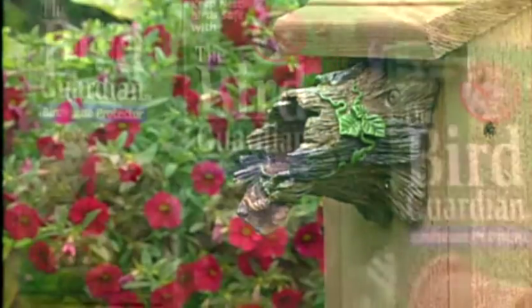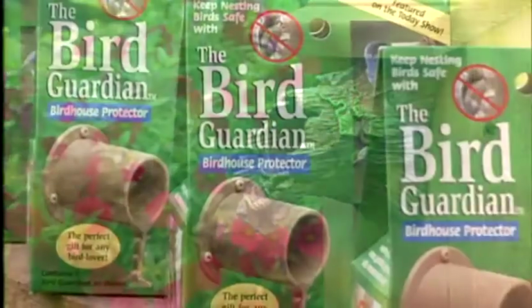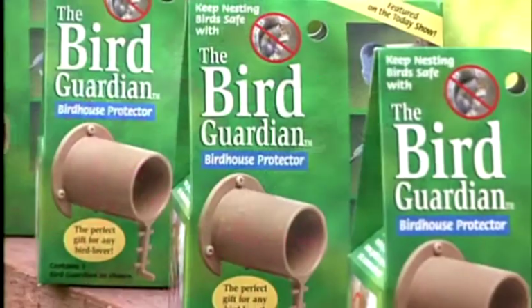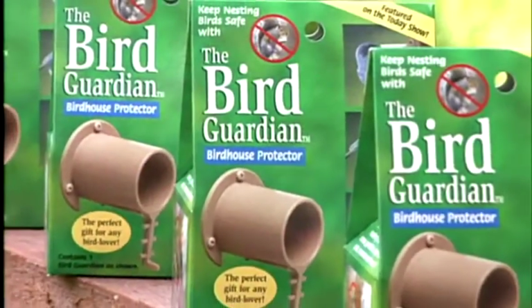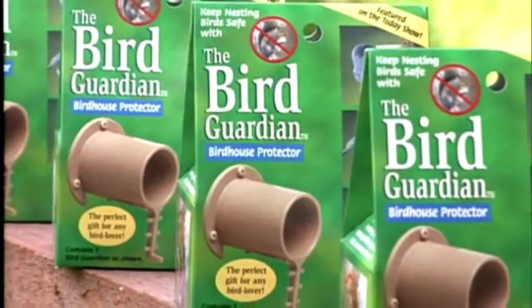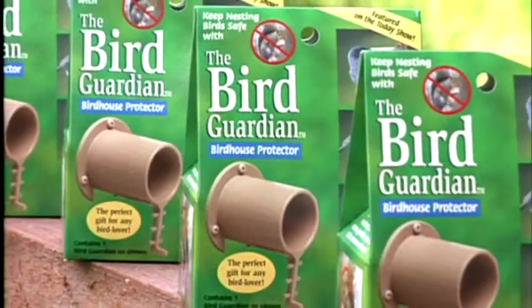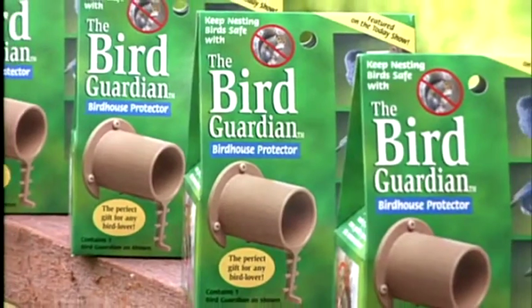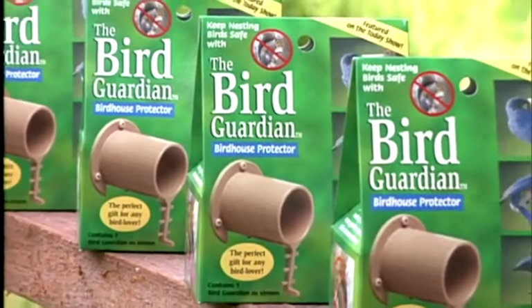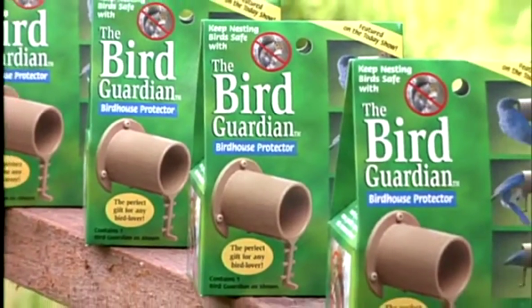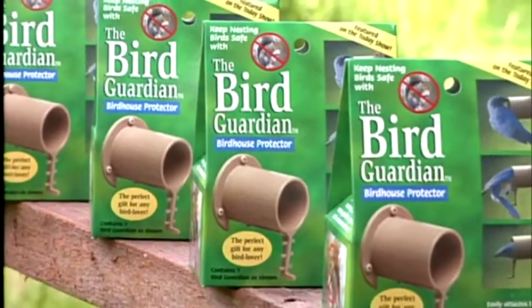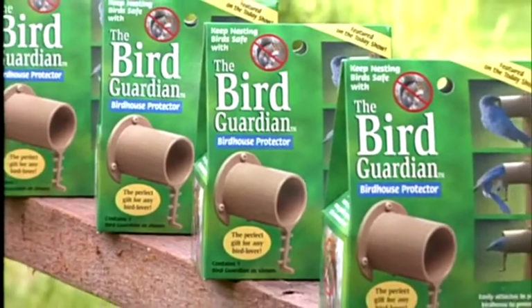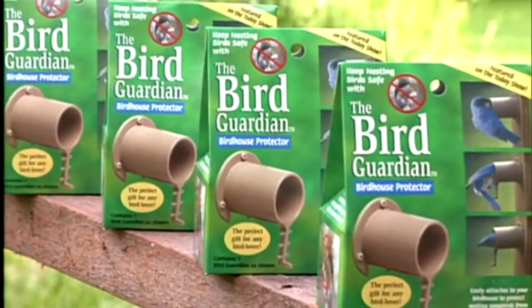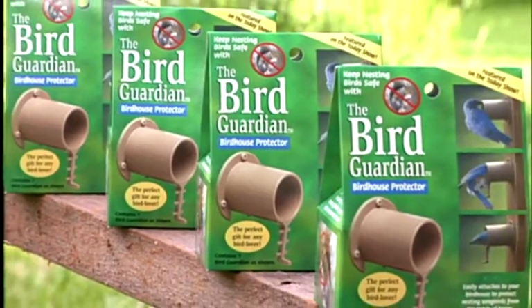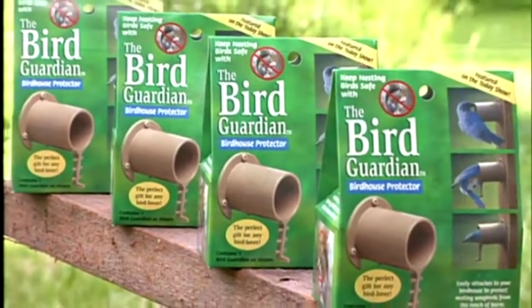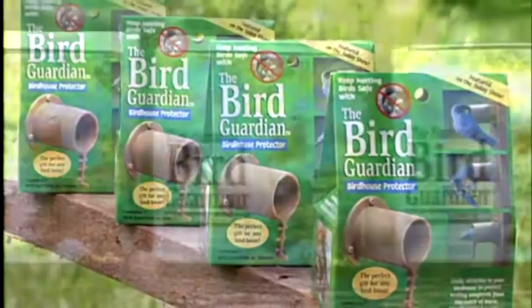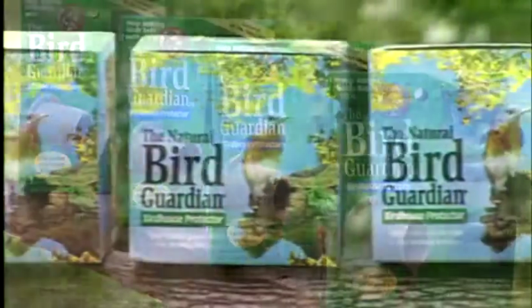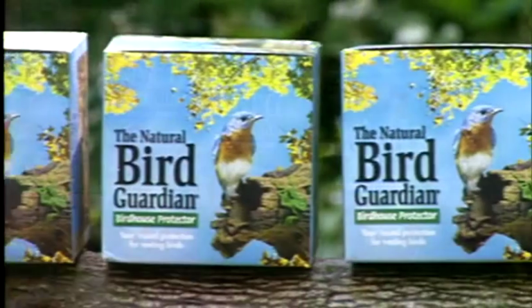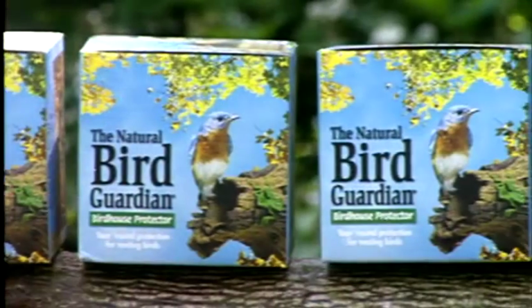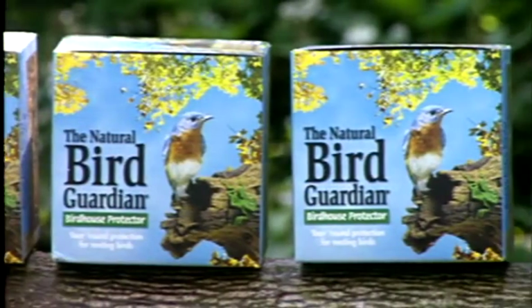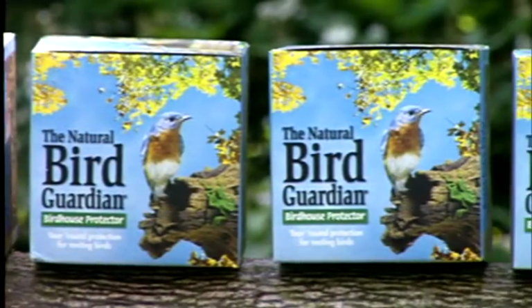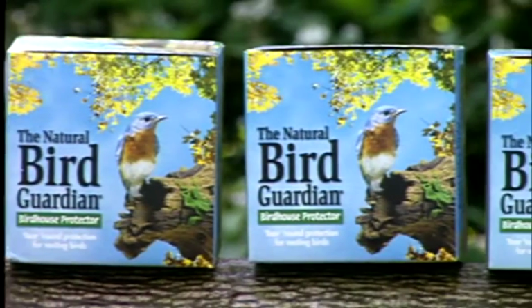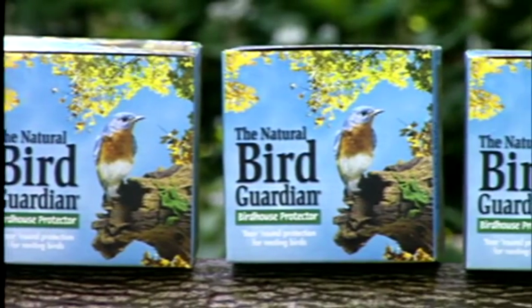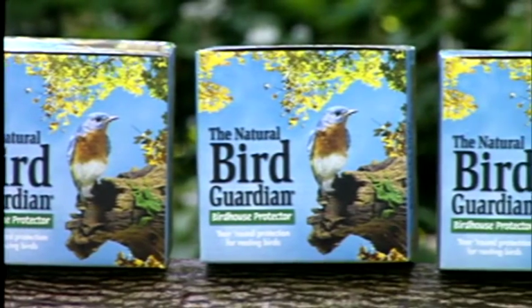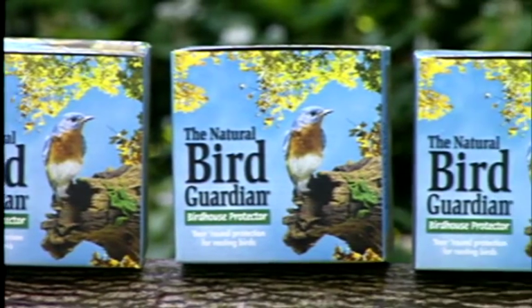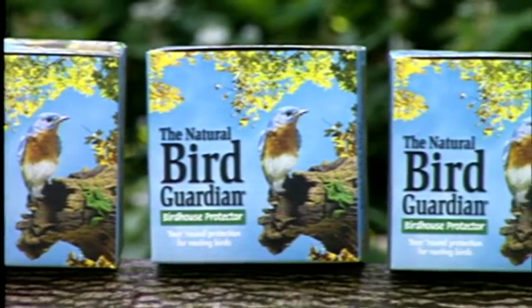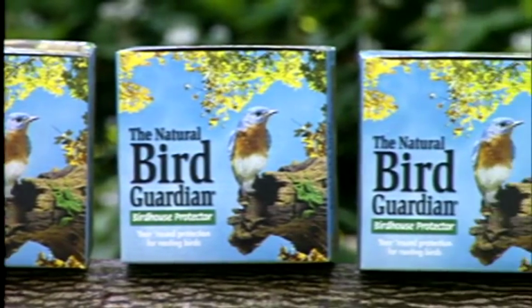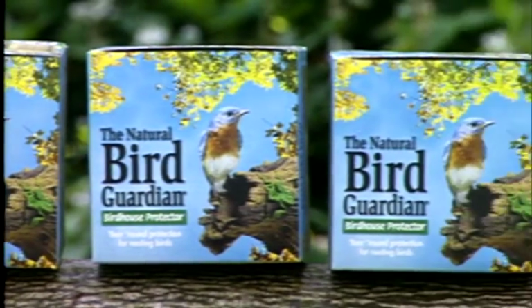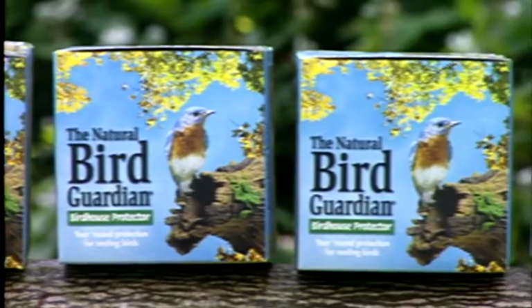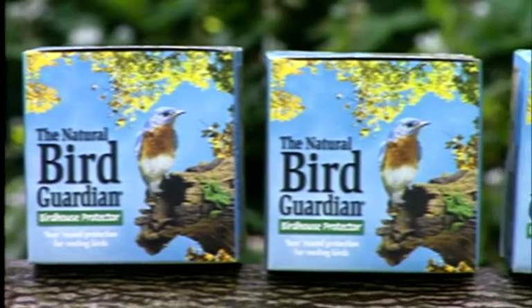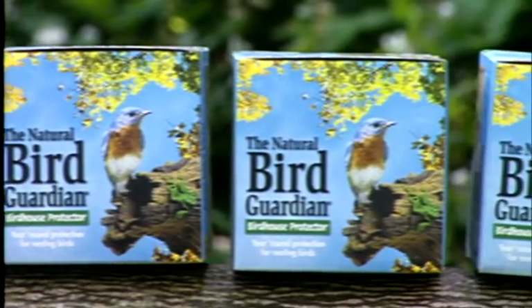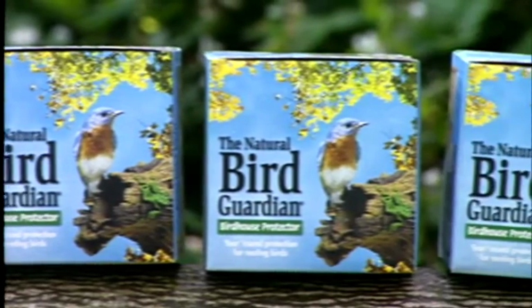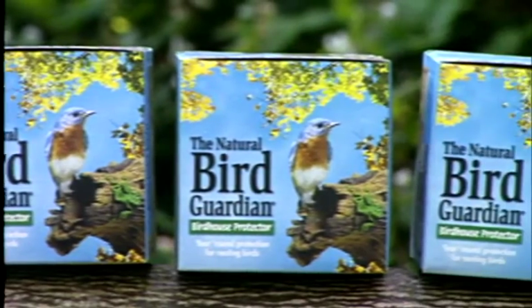The Bird Guardian, or the new Natural Bird Guardian, for the love of birds.